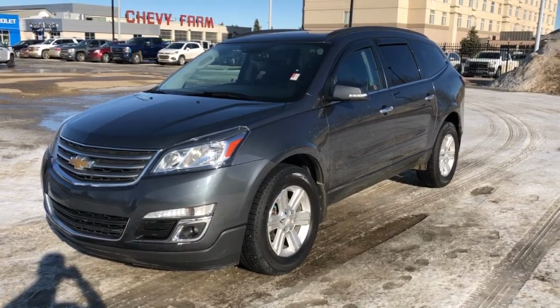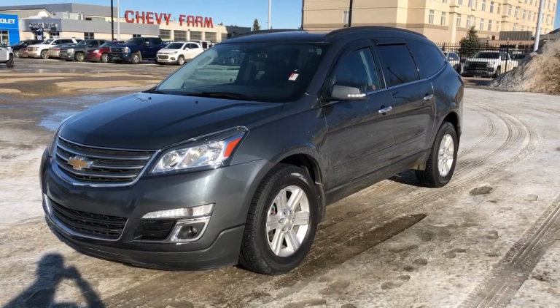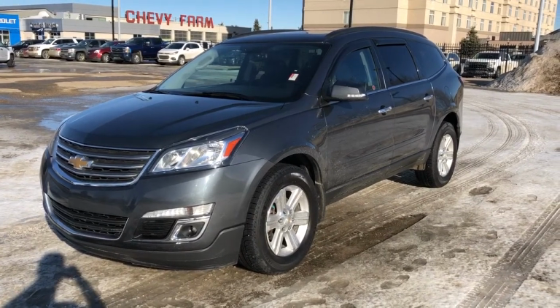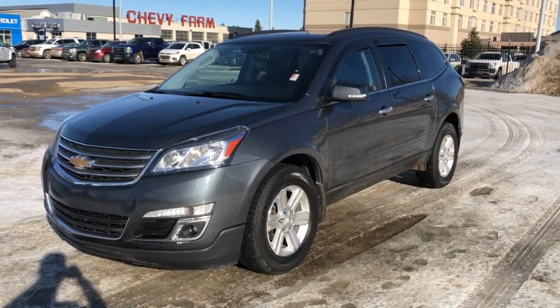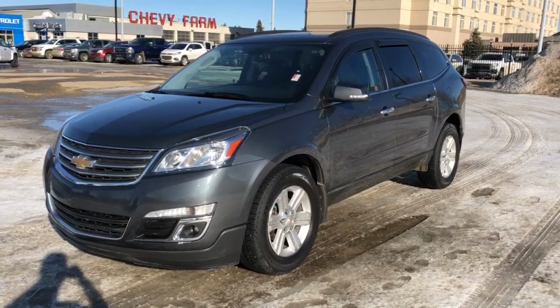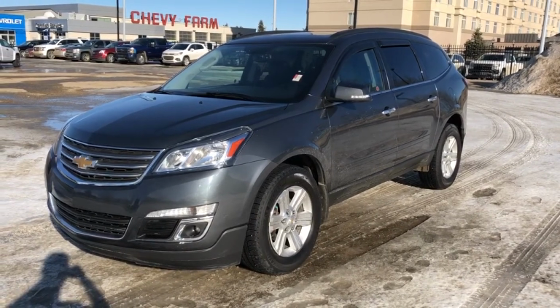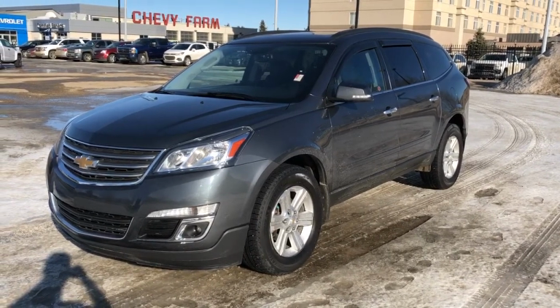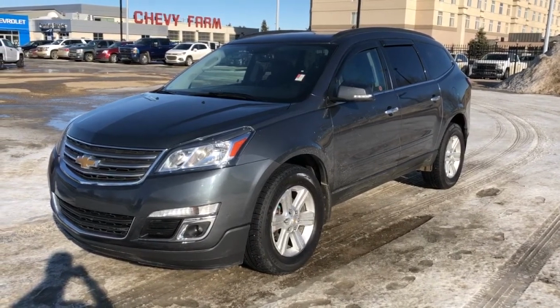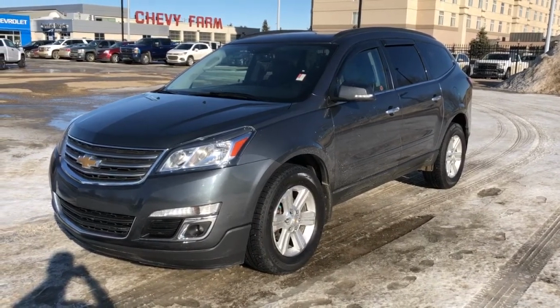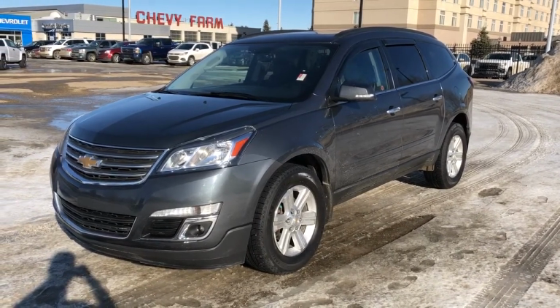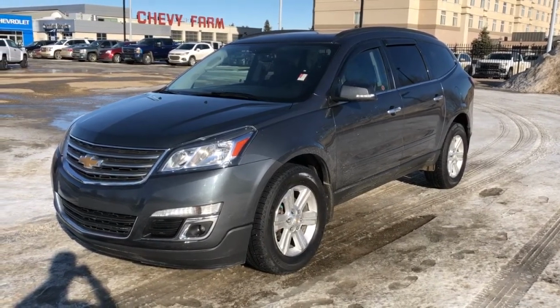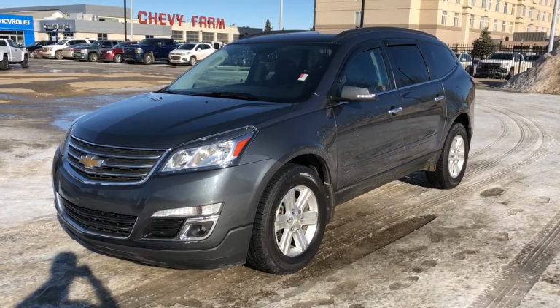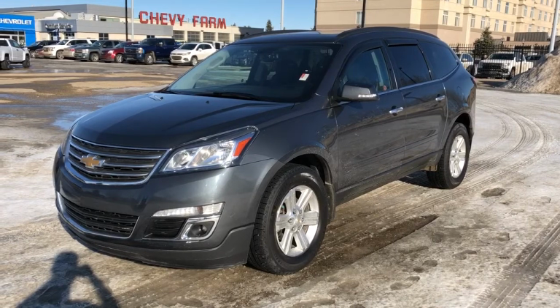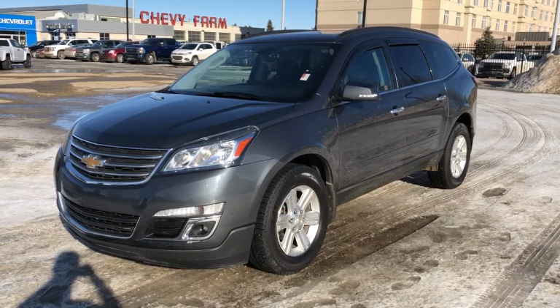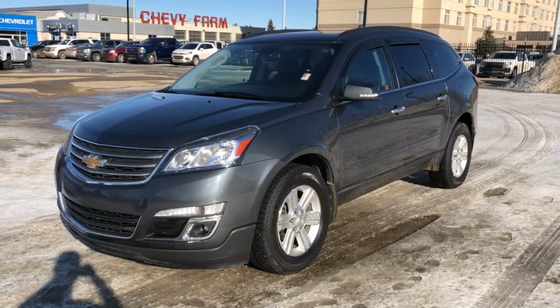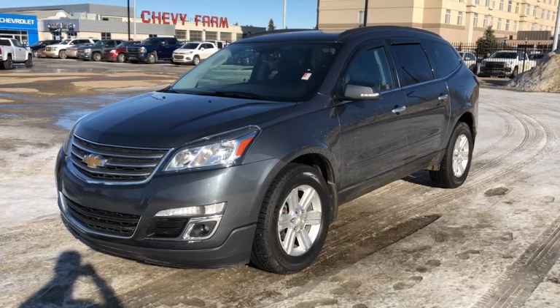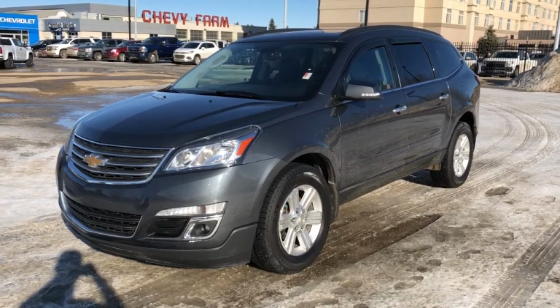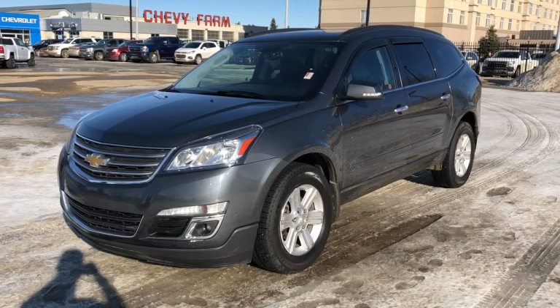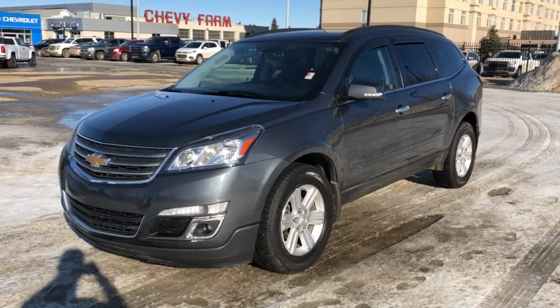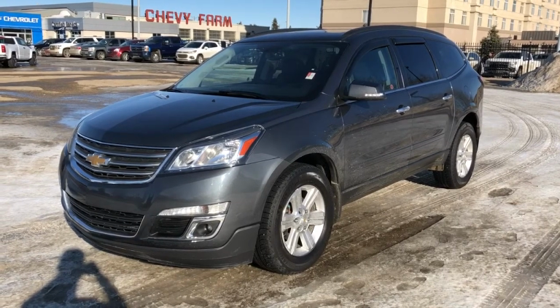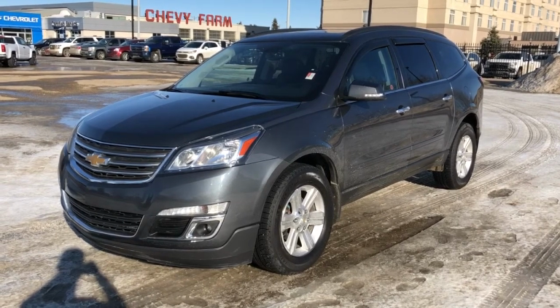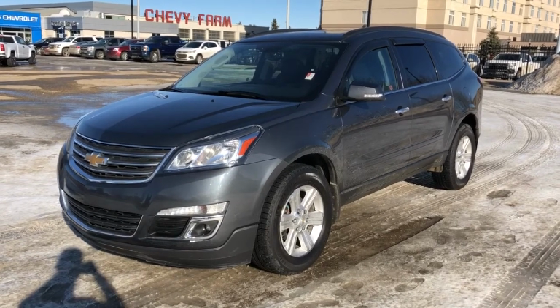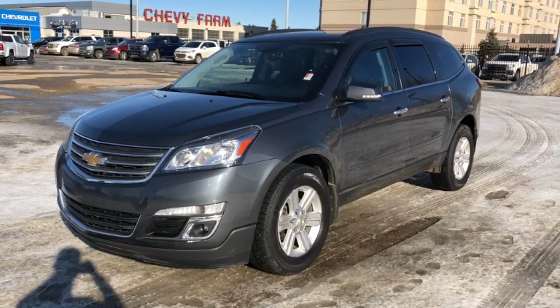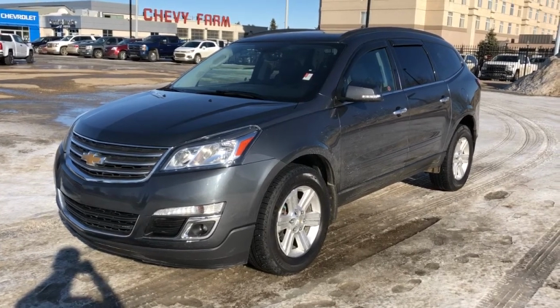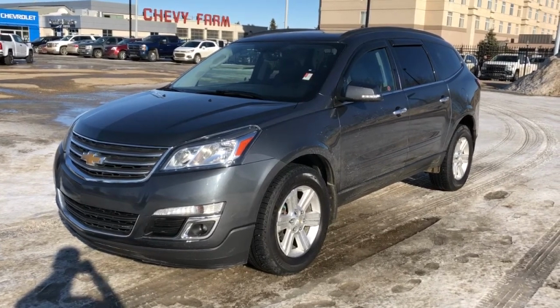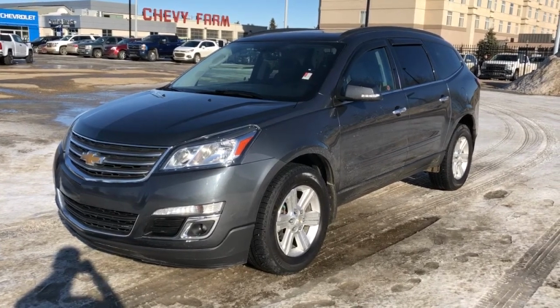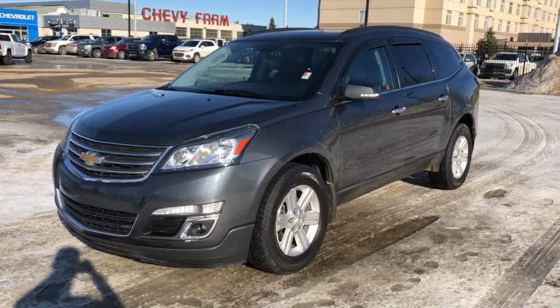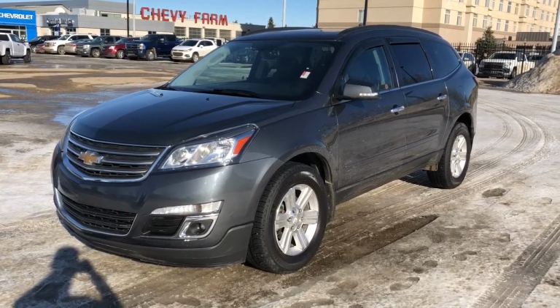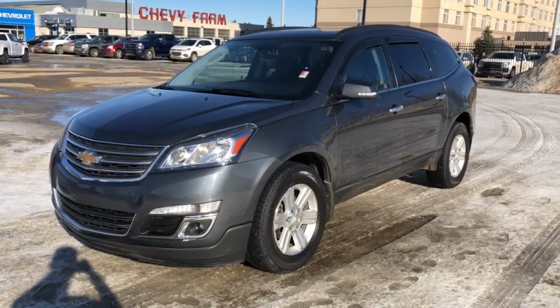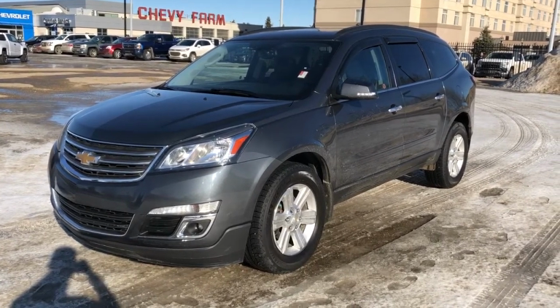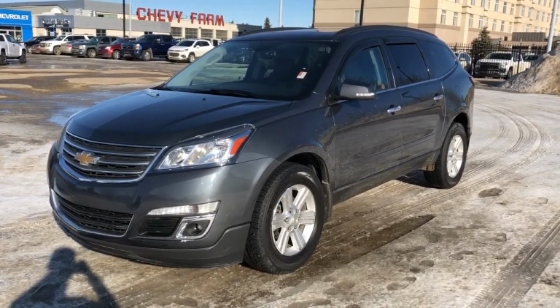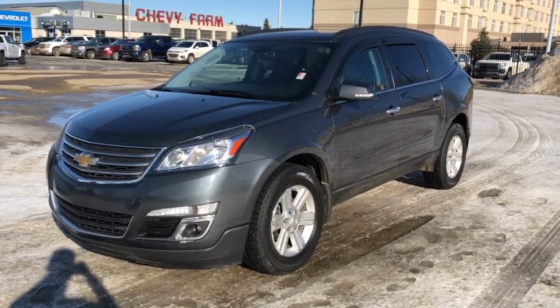This vehicle is featured in grey metallic paint with alloy rims. We have rear privacy tint, sunroof, backup camera, and power liftgate.